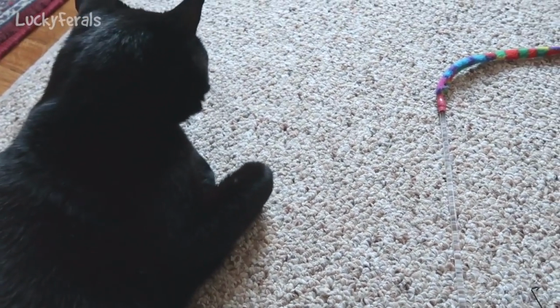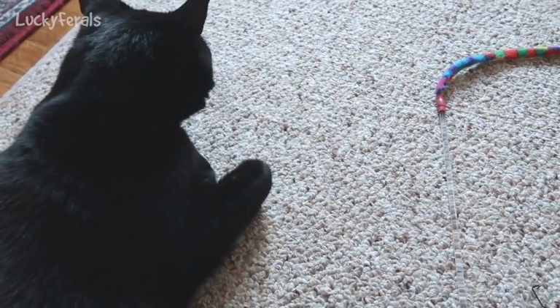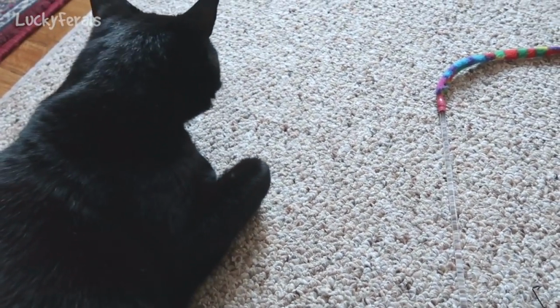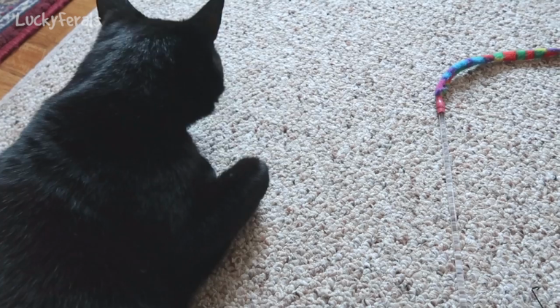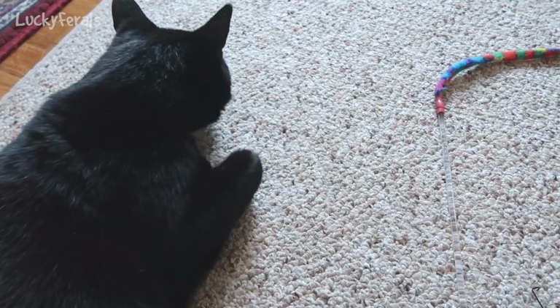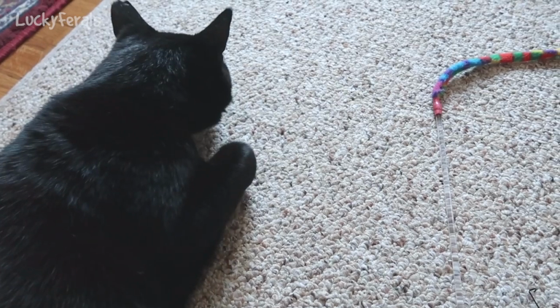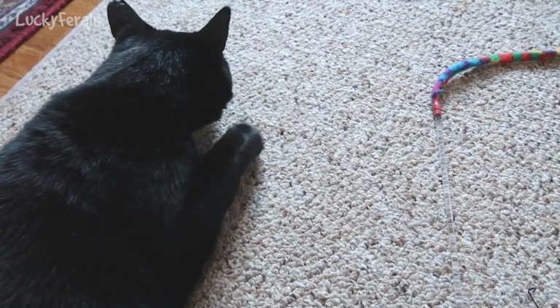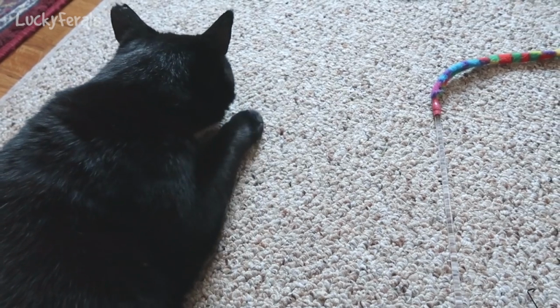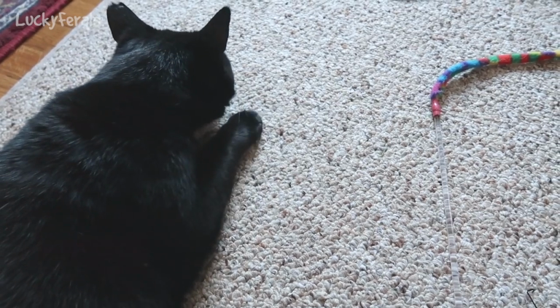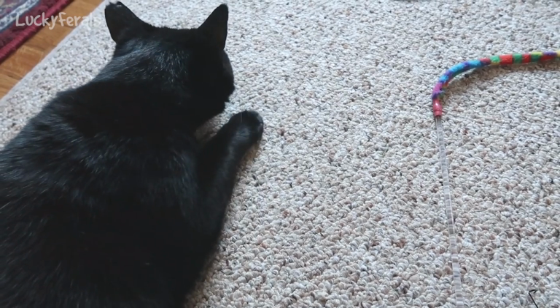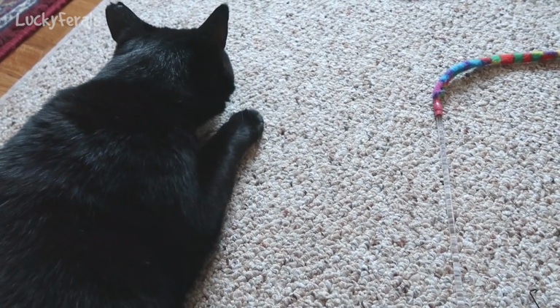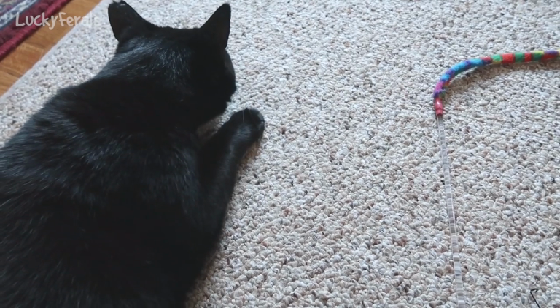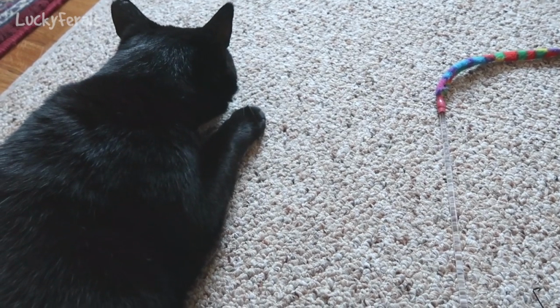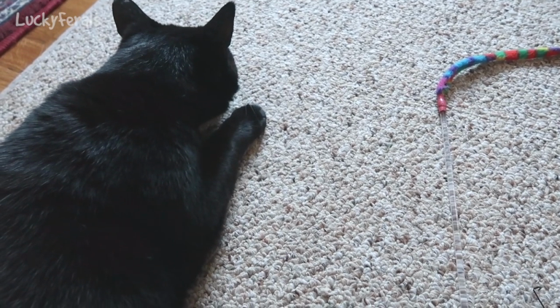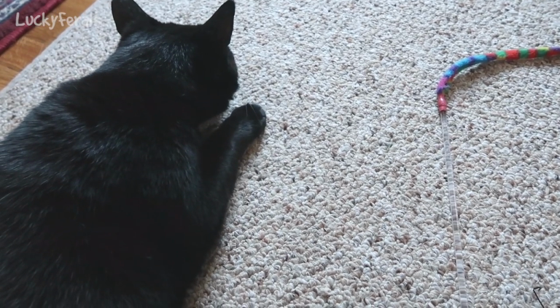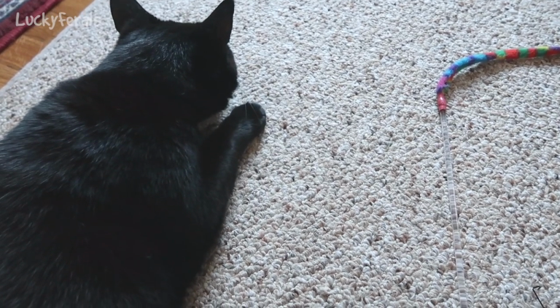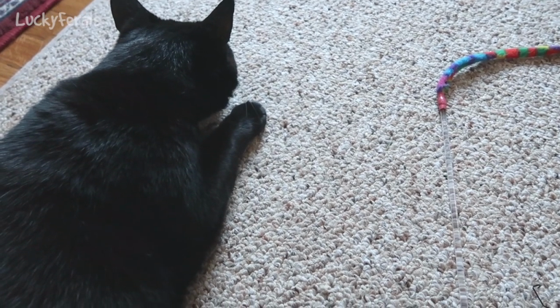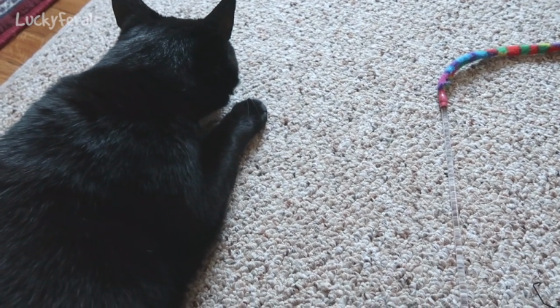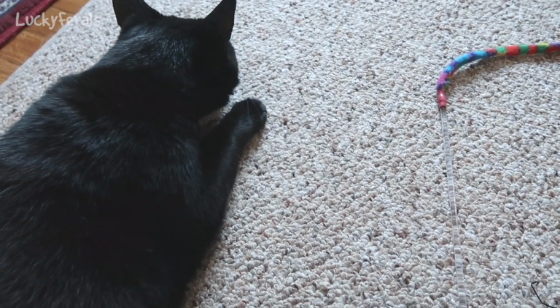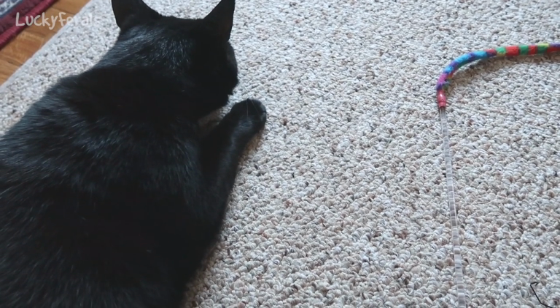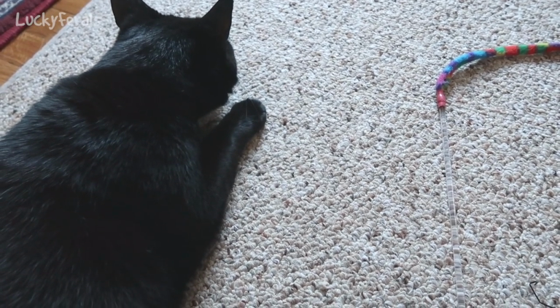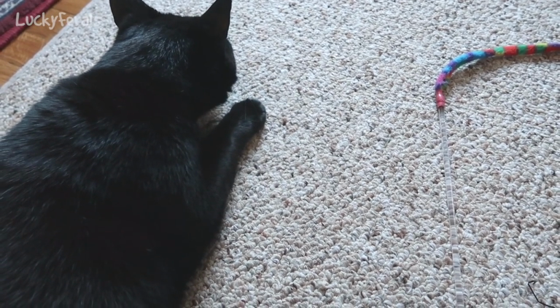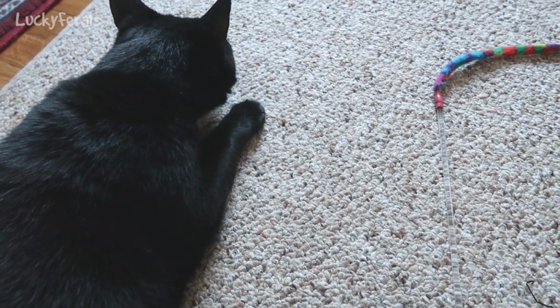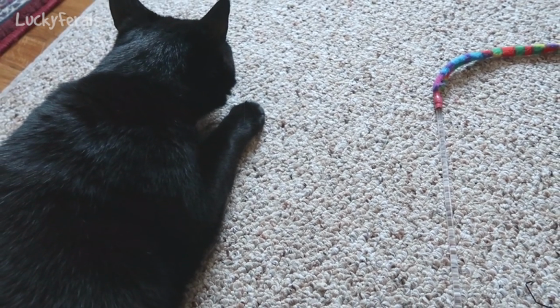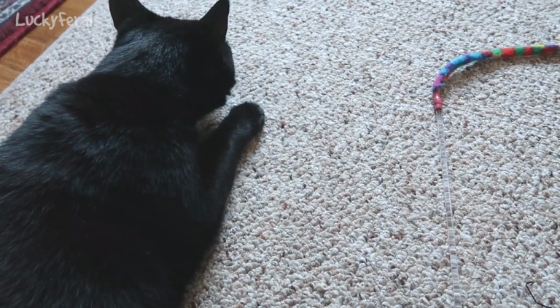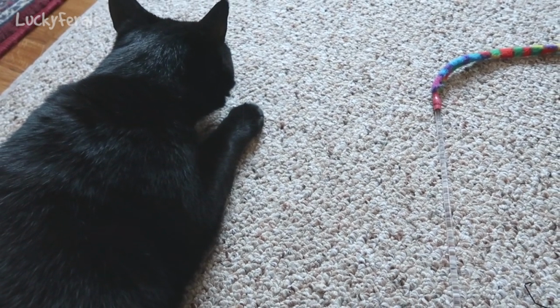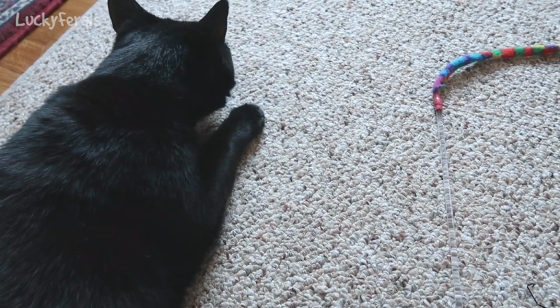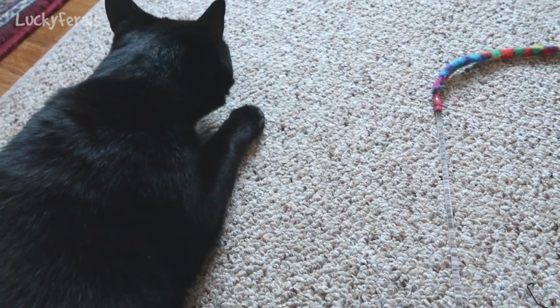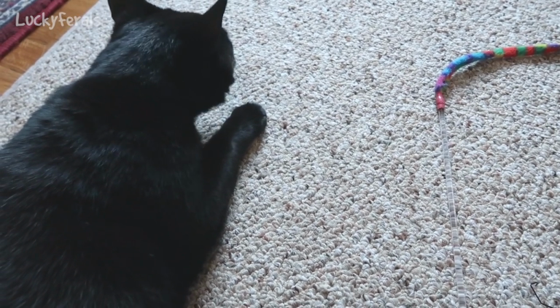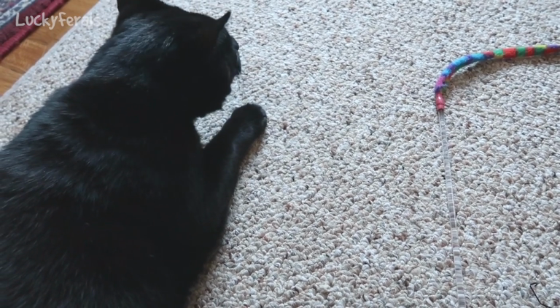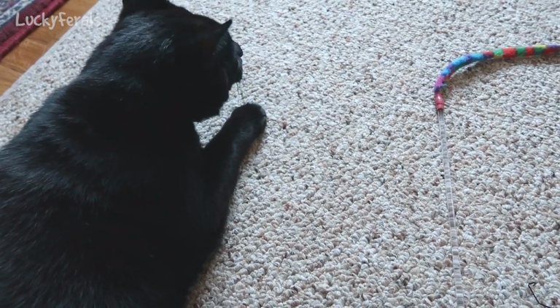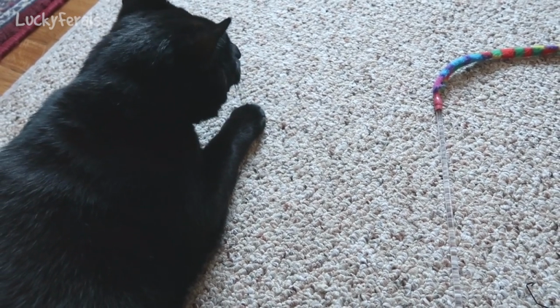For all the people who say it doesn't matter if they lose their teeth — it definitely affects their ability to eat. I've noticed it even with just a few of the front teeth gone on Boo.